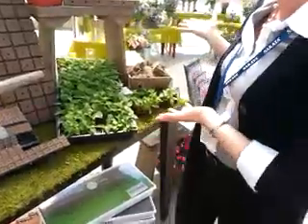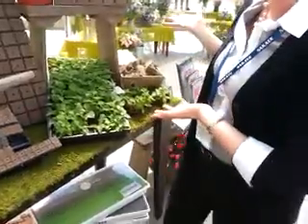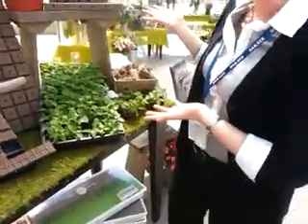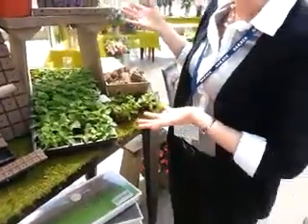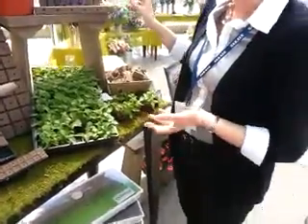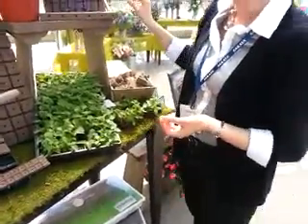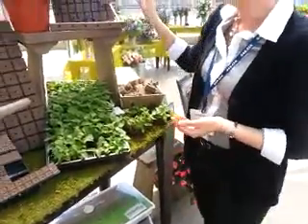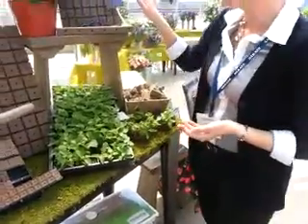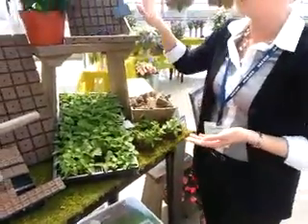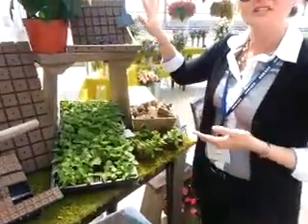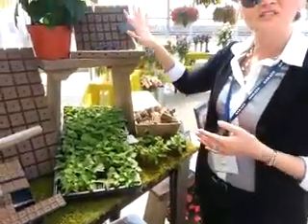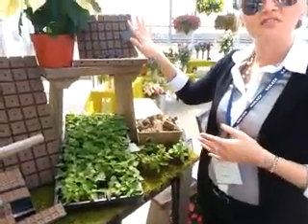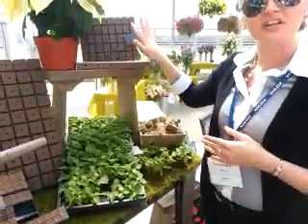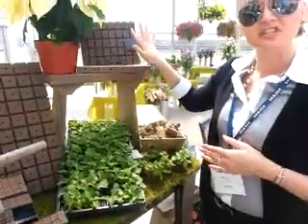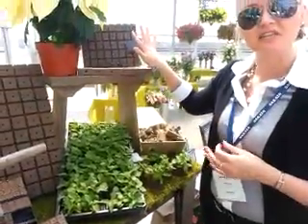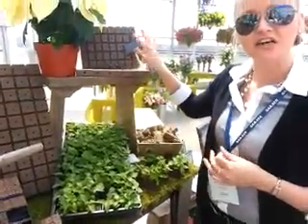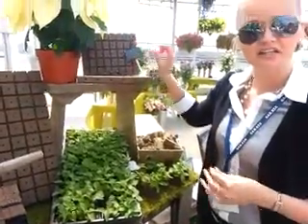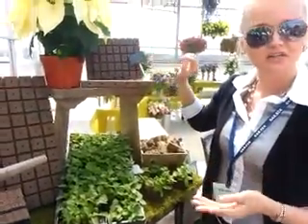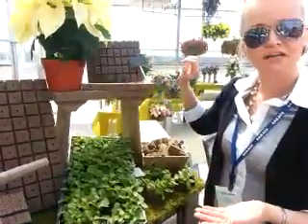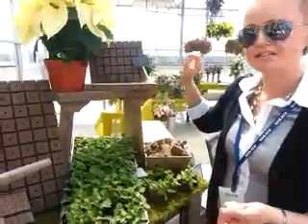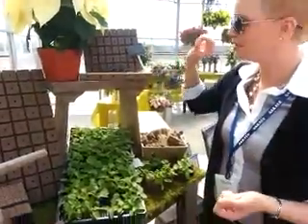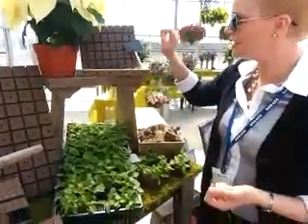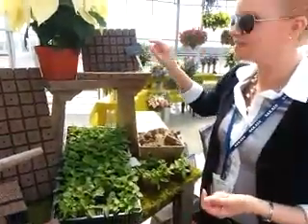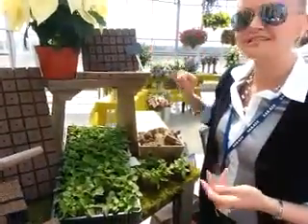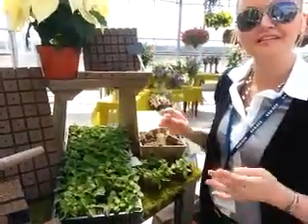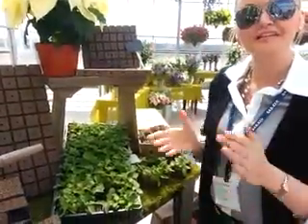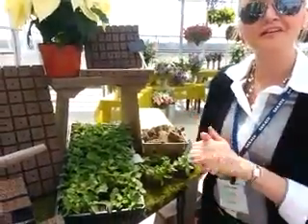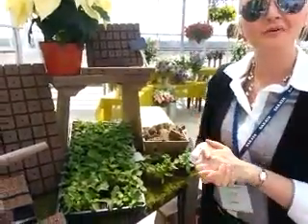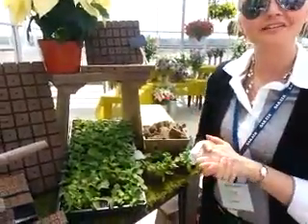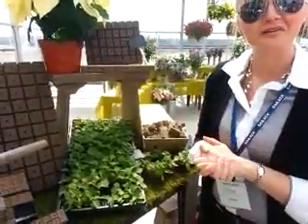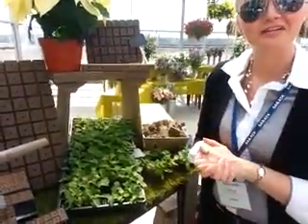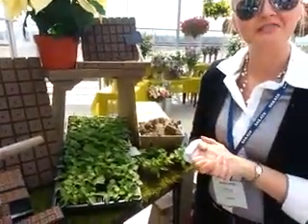And then we have our Ripcube product. This is just for vegetative cuttings — you go ahead and take your cuttings, stick them in, wet it, and you're ready to go.